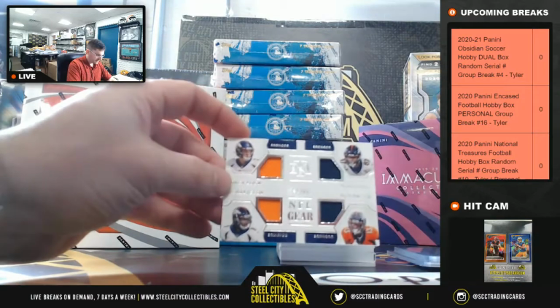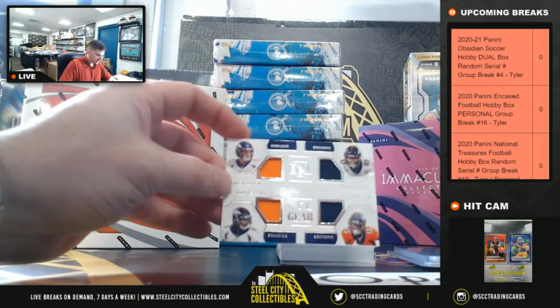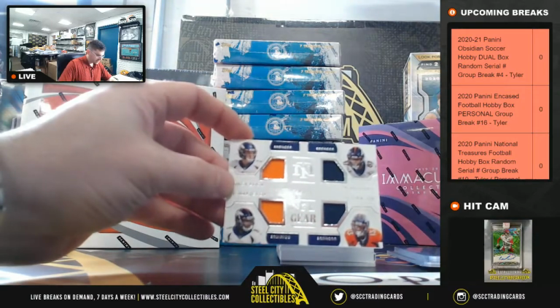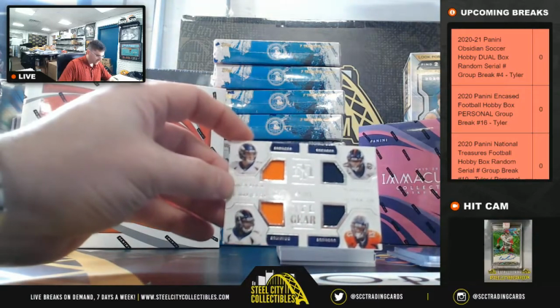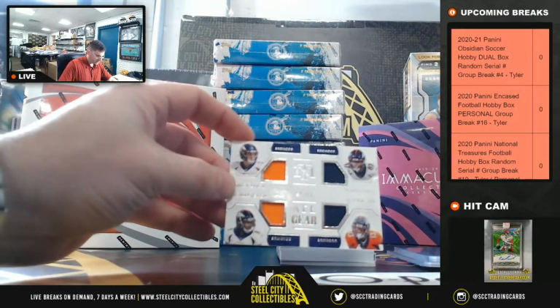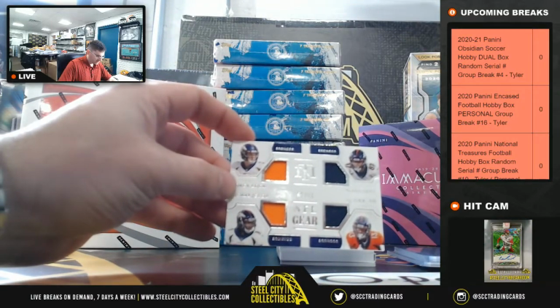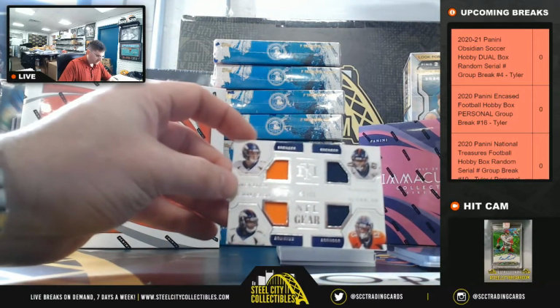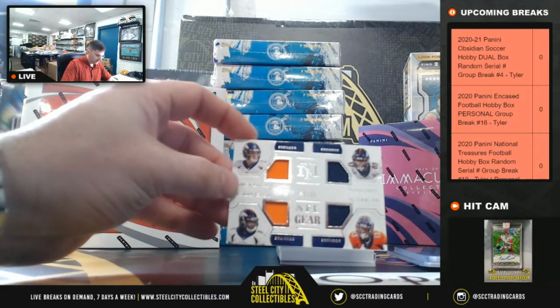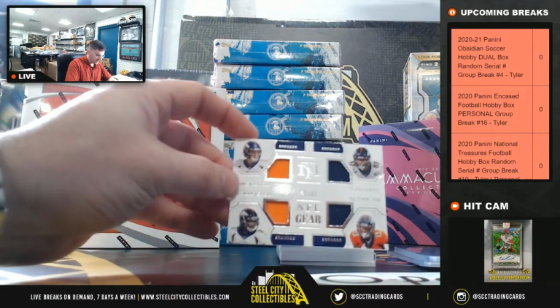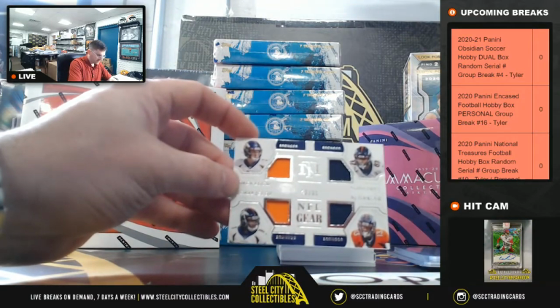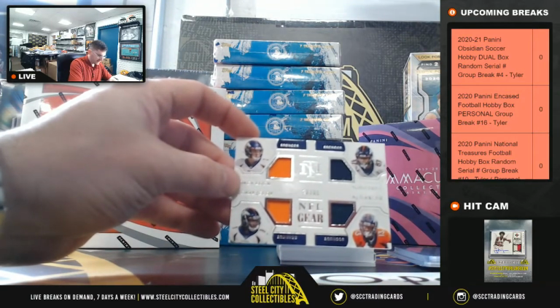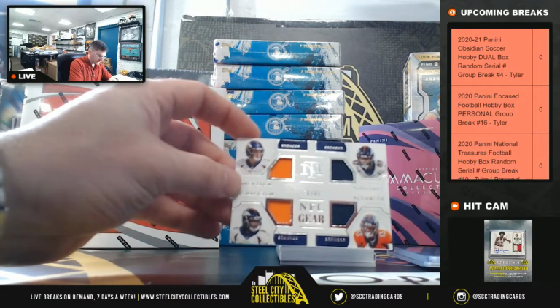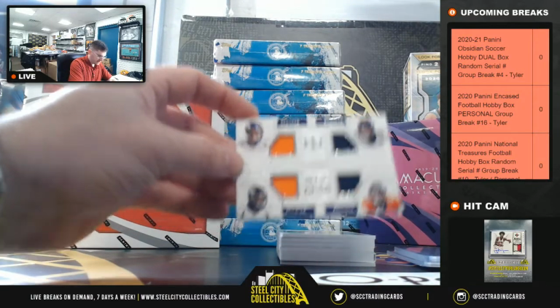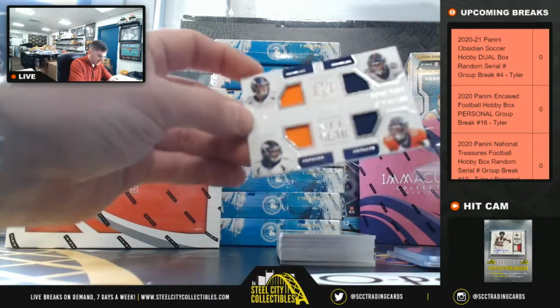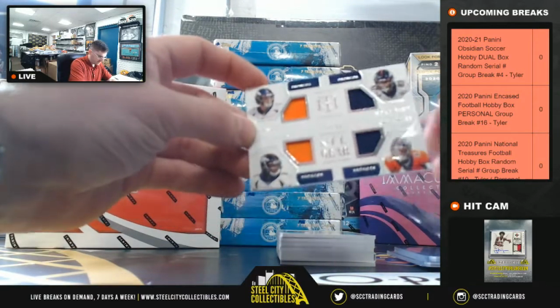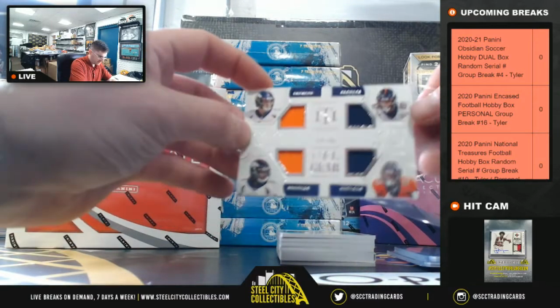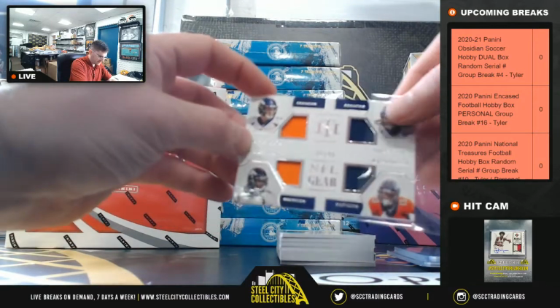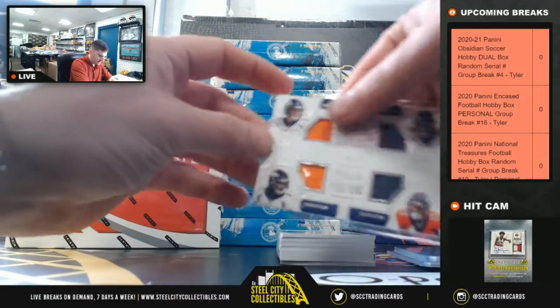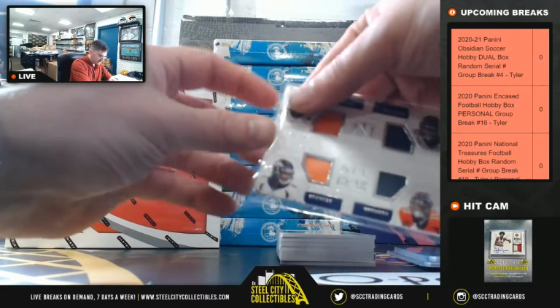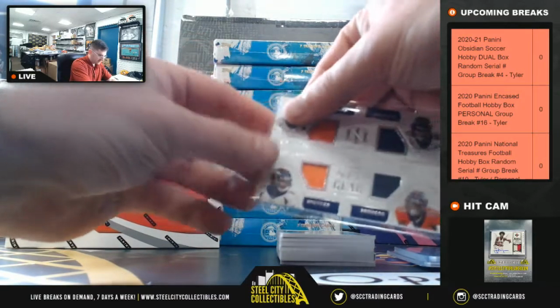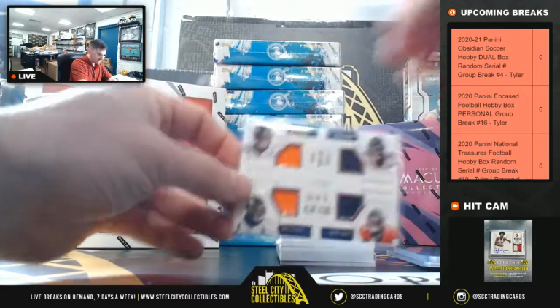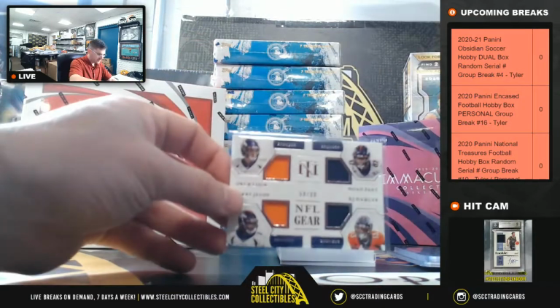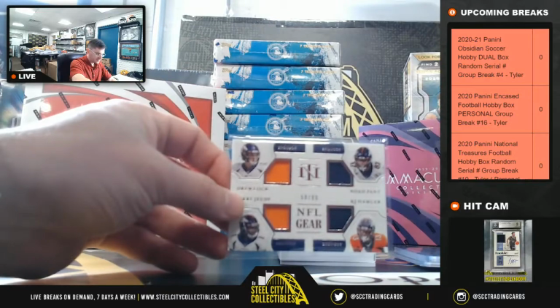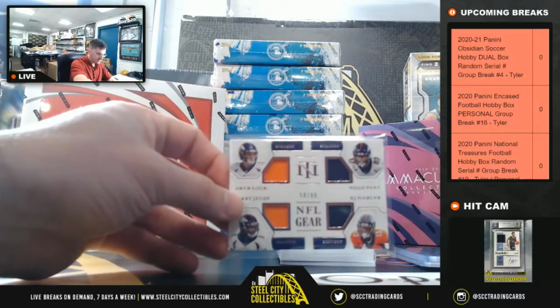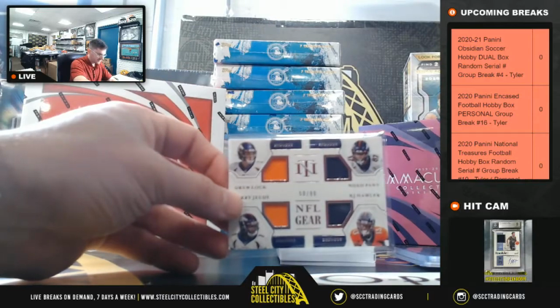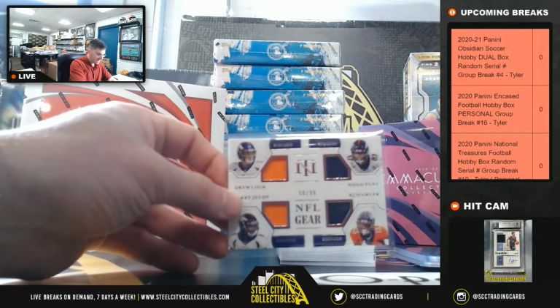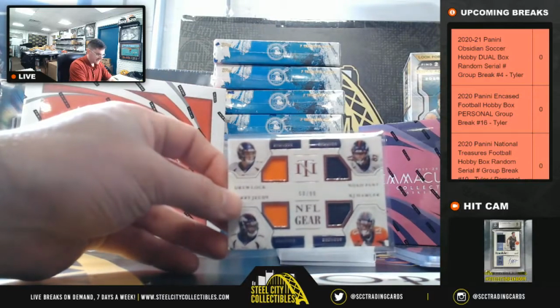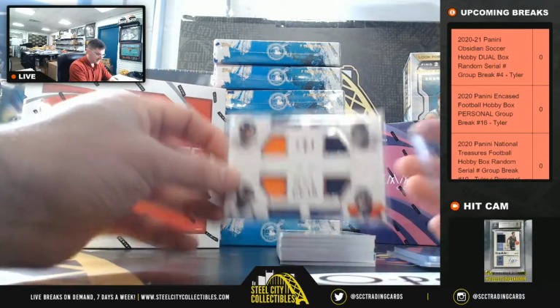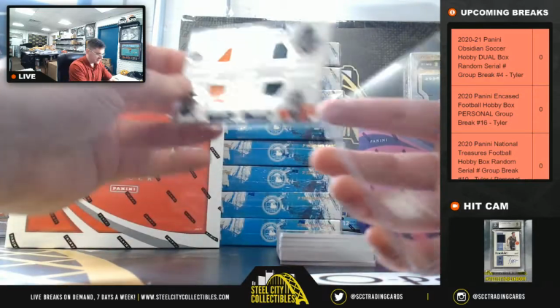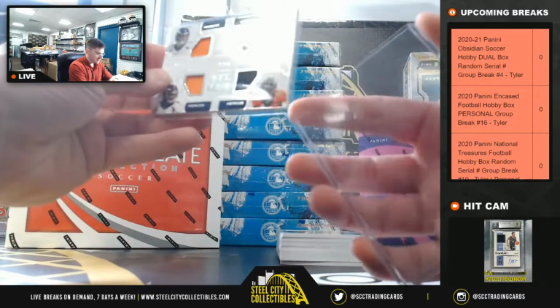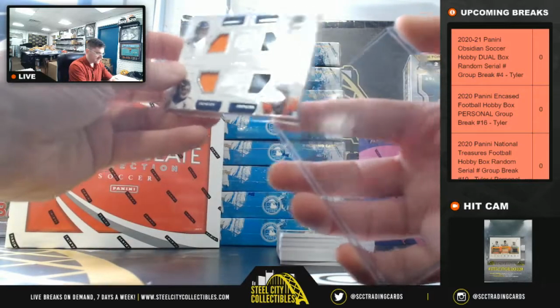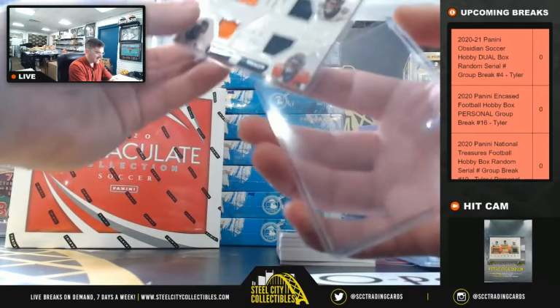Drew Lock, Jerry Jeudy, Noah Fant, K.J. Hamler — 58 of 99.